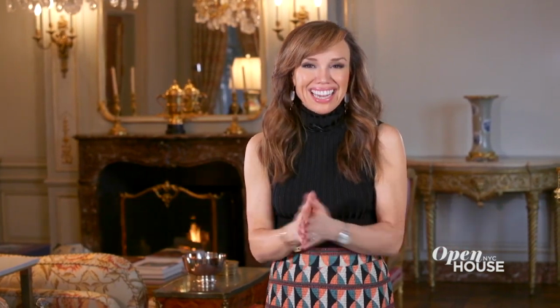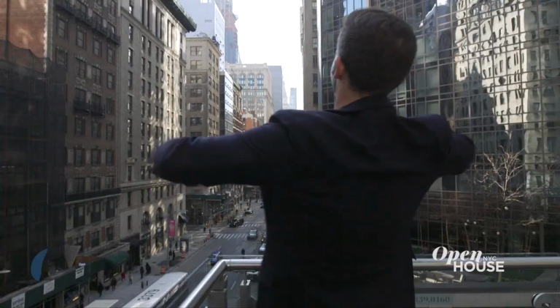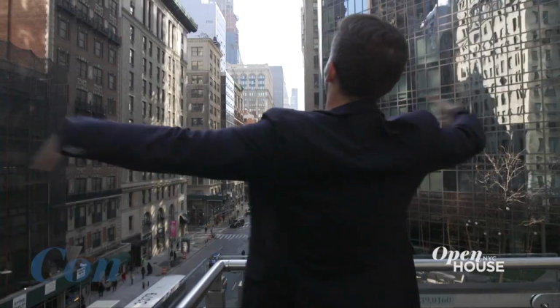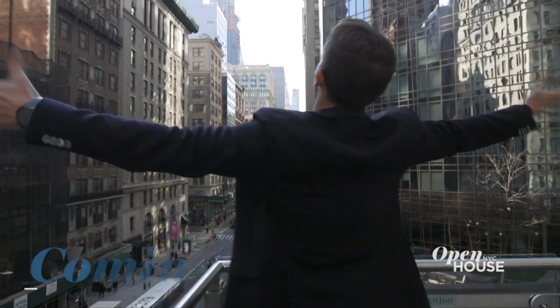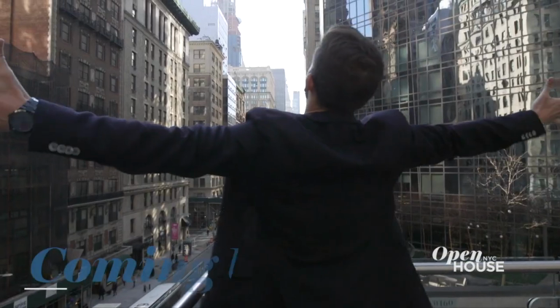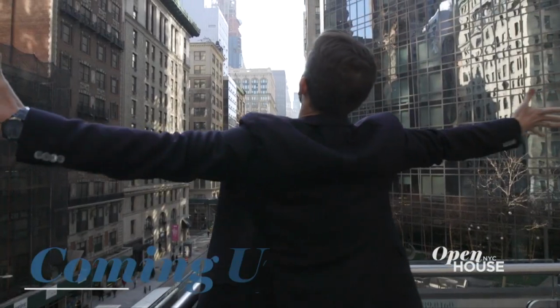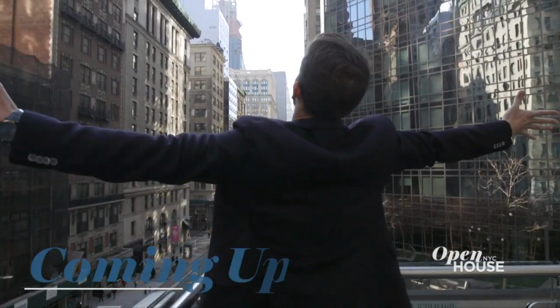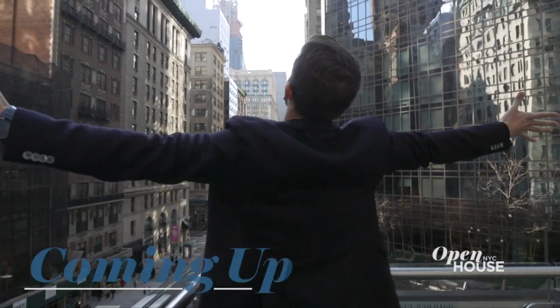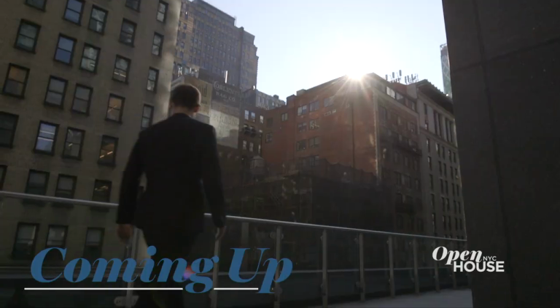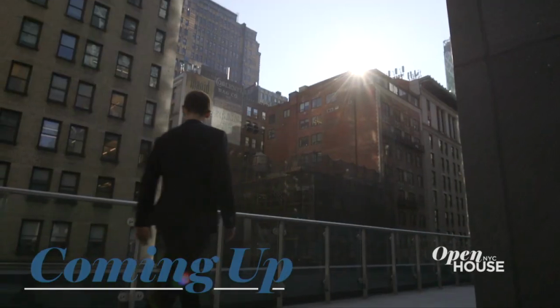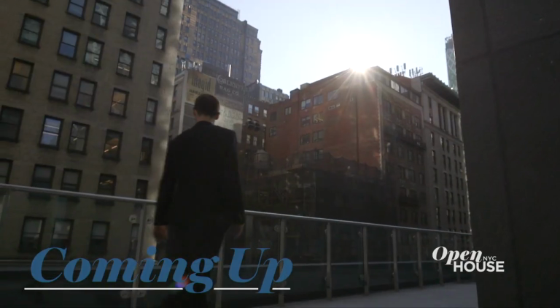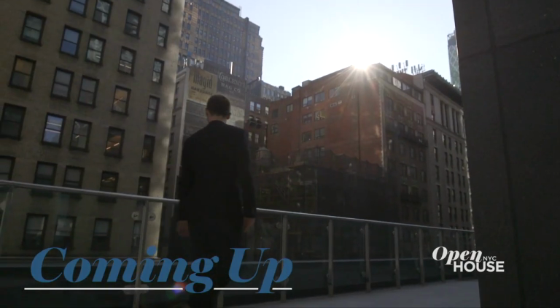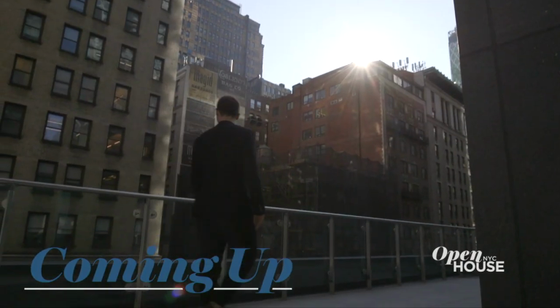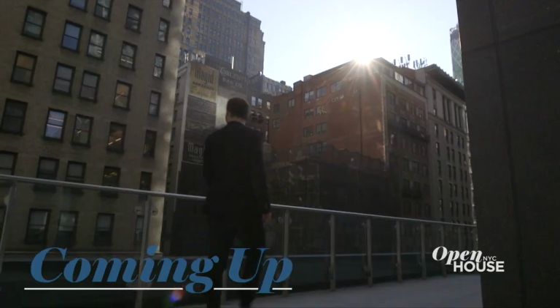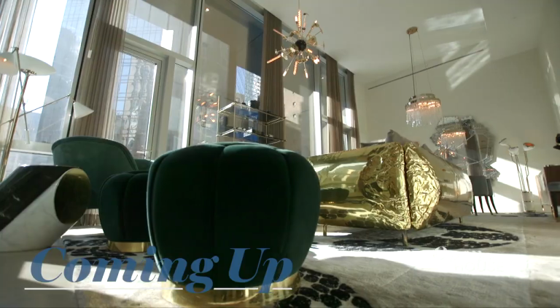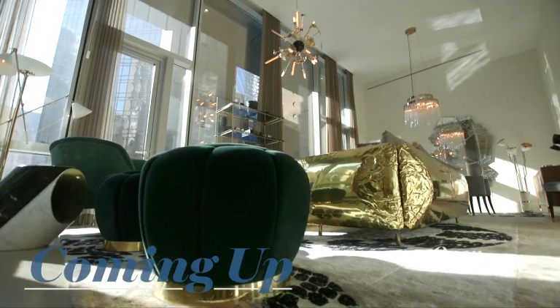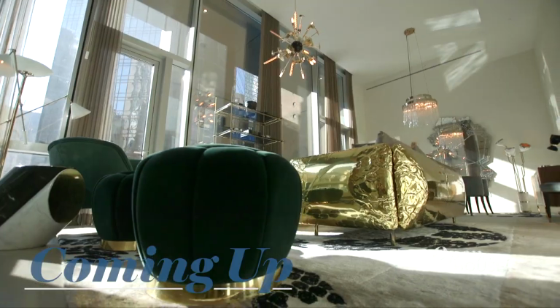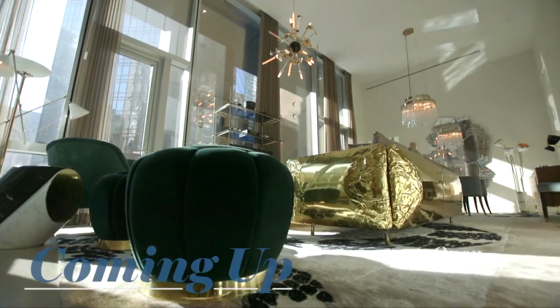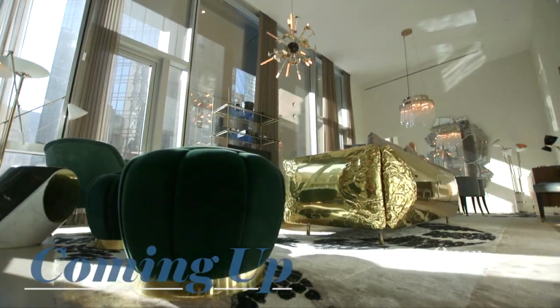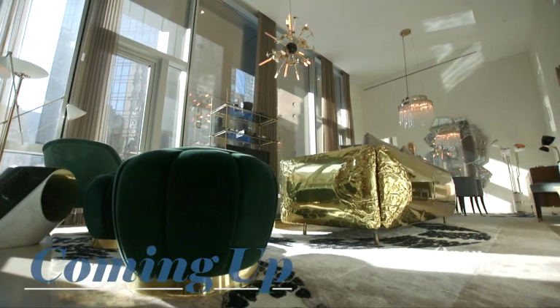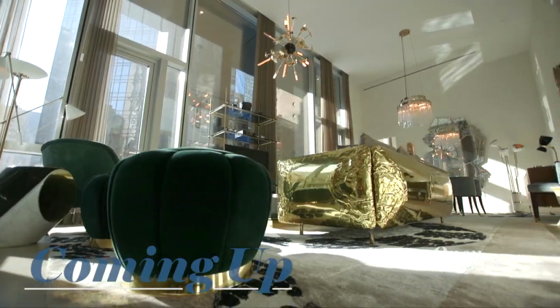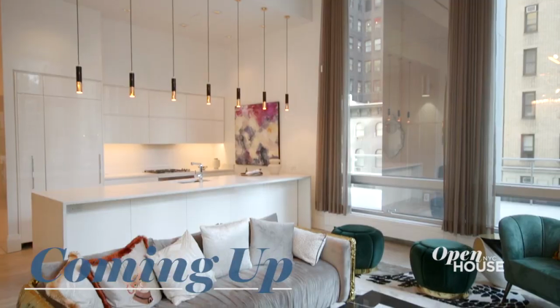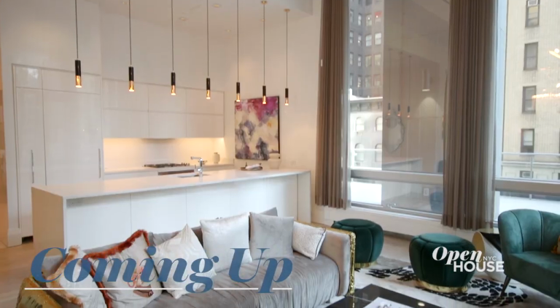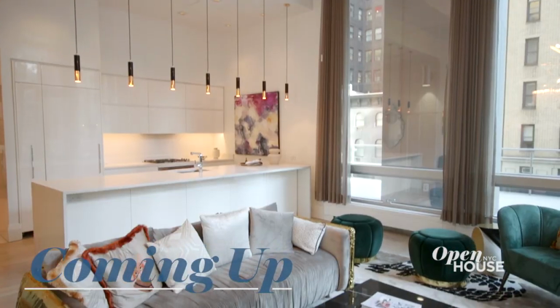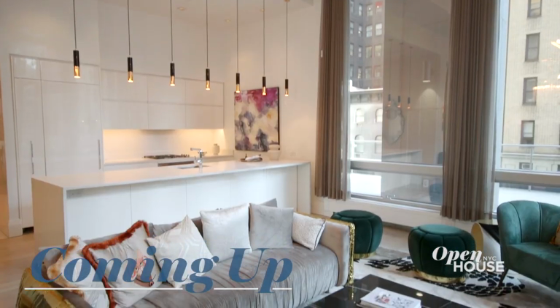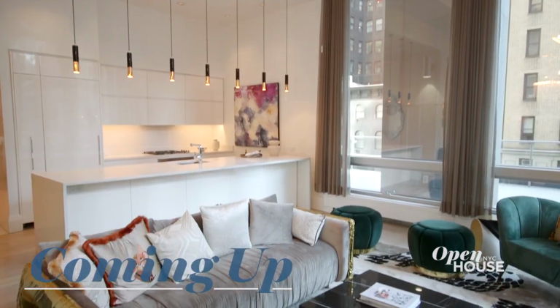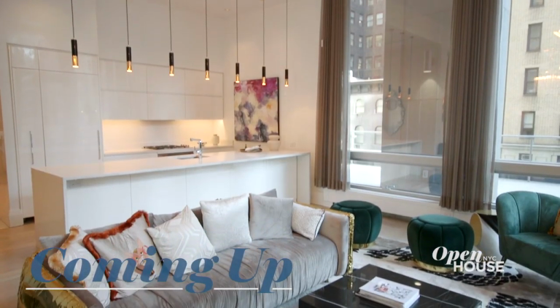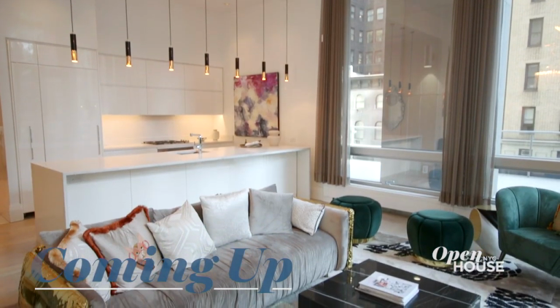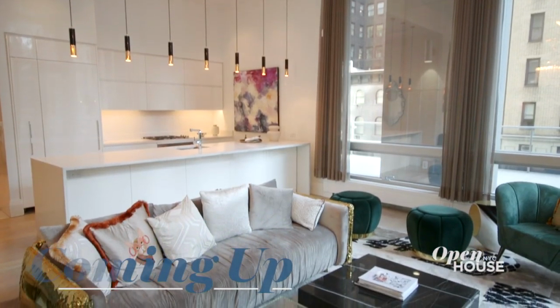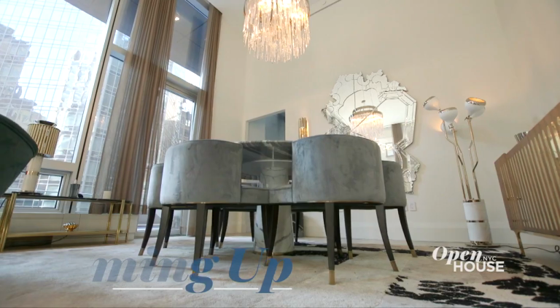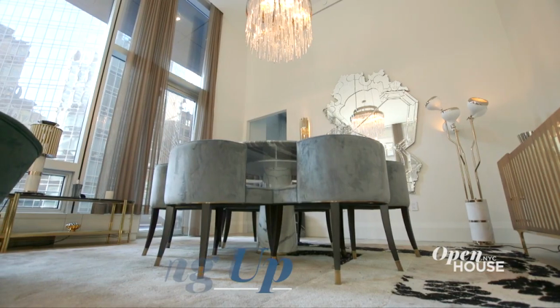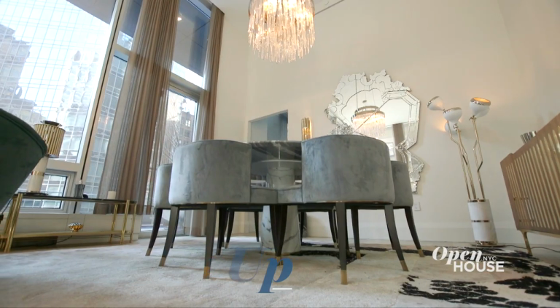Coming up in just a few, we join Tyler Whitman of Bravo's Million Dollar Listing New York at this surprising entertainer's dream home.